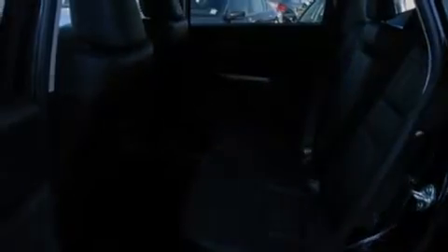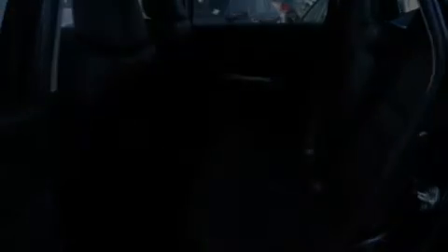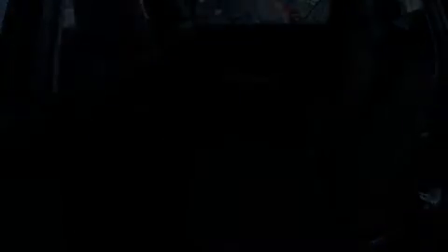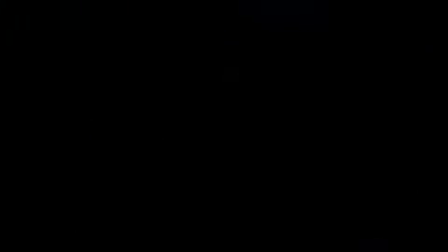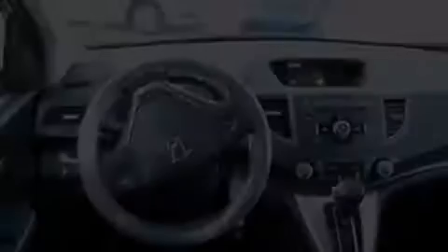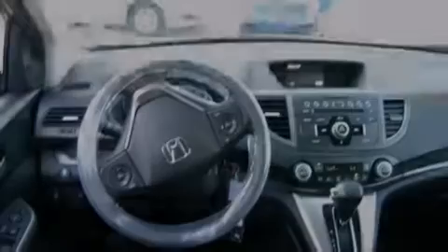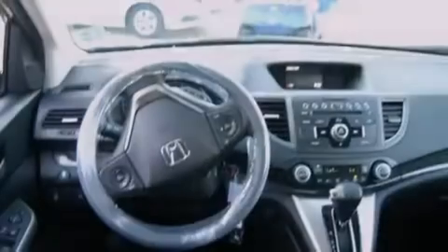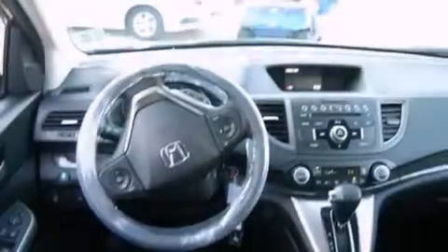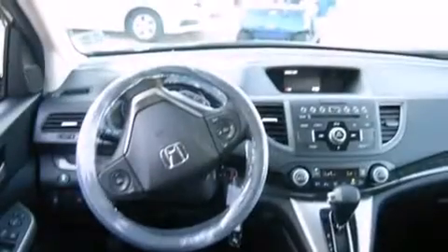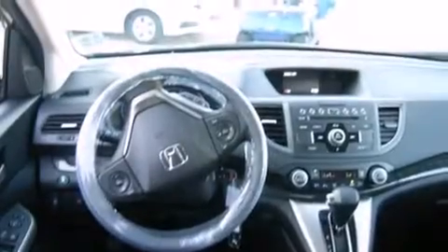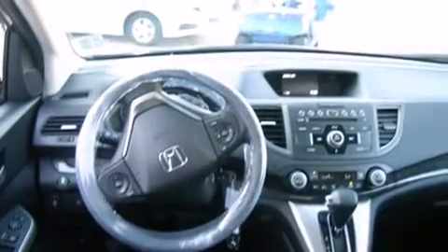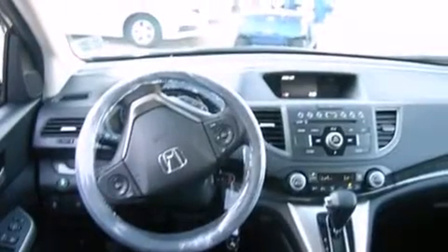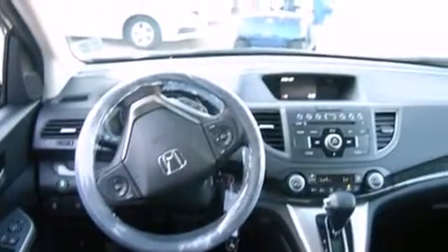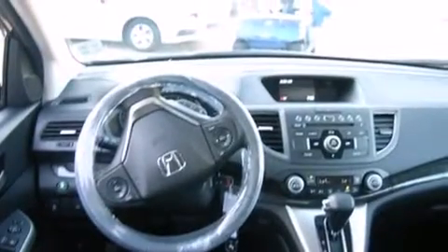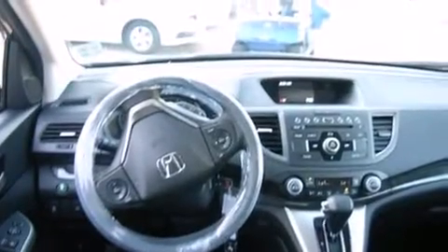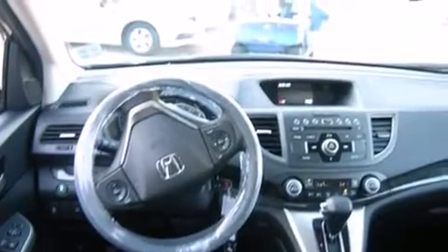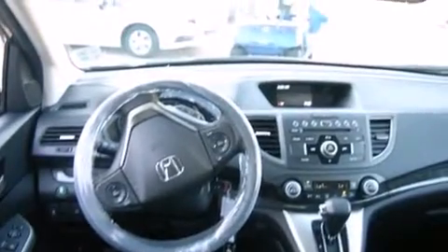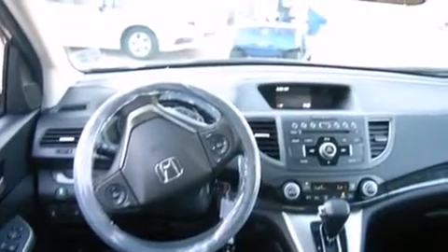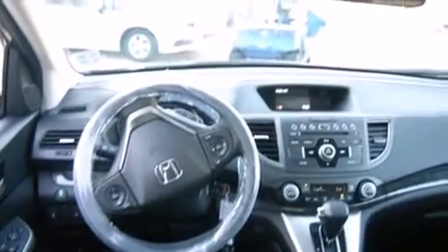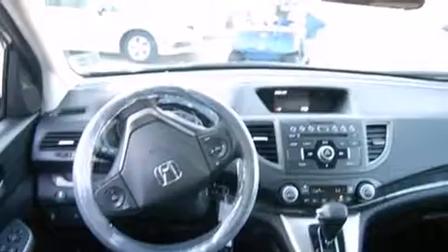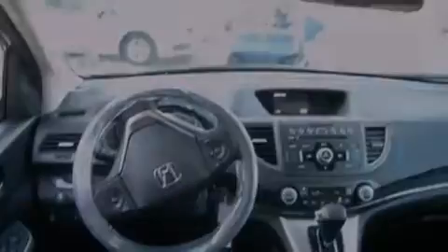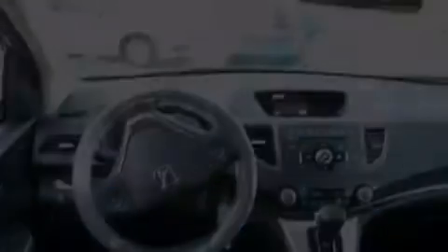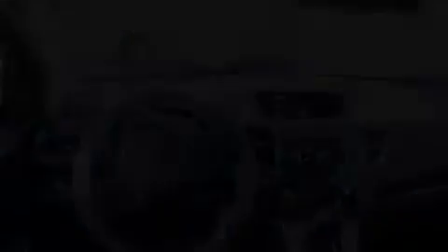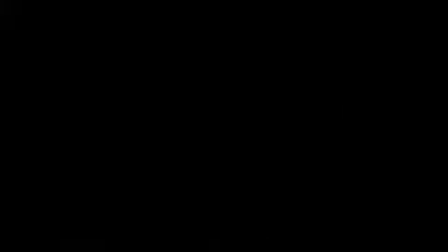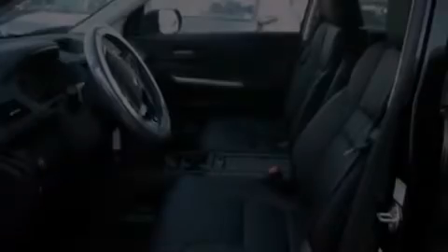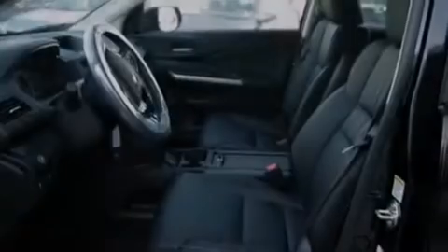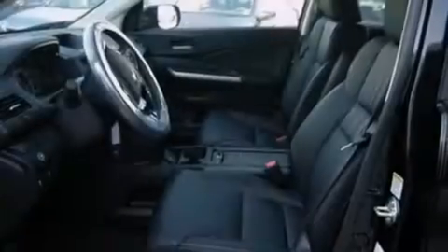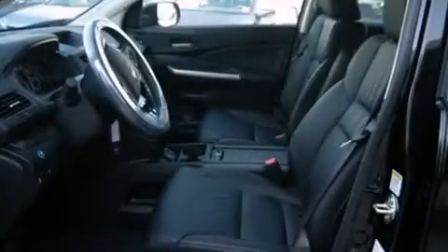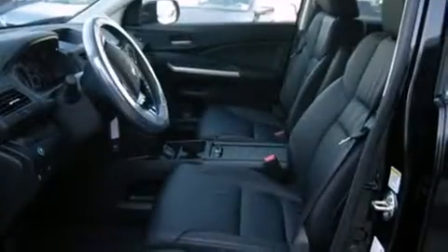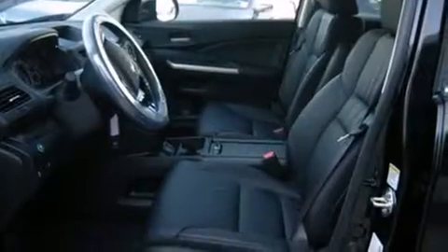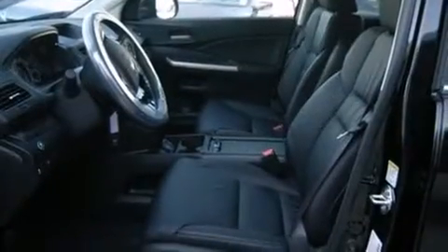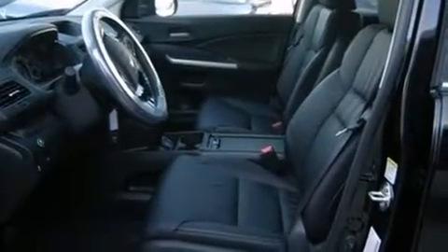An engine immobilizer theft deterrent system, heated side view mirrors, a keyless entry system, and an auxiliary power outlet.